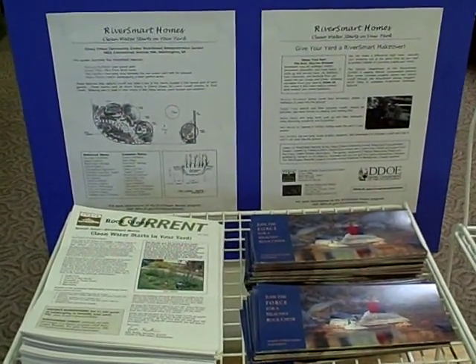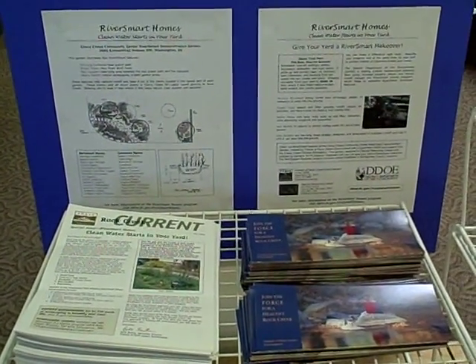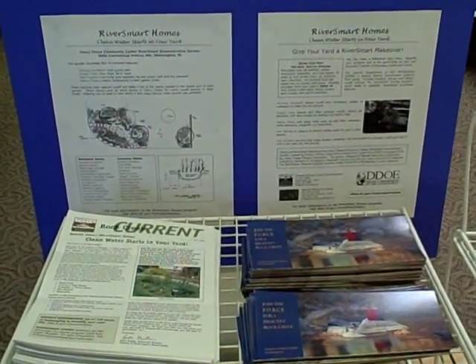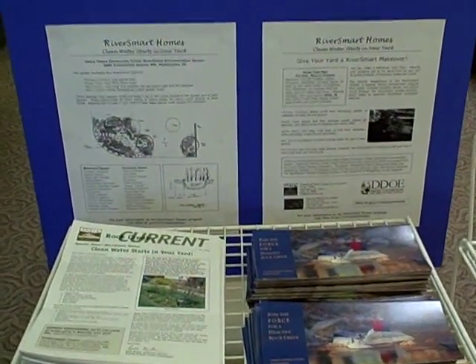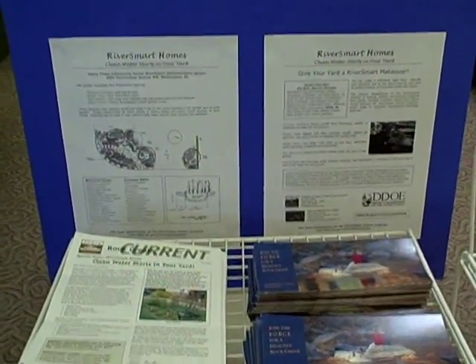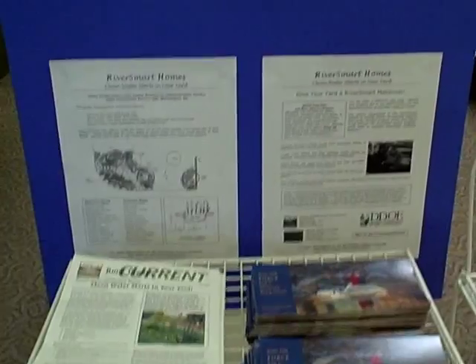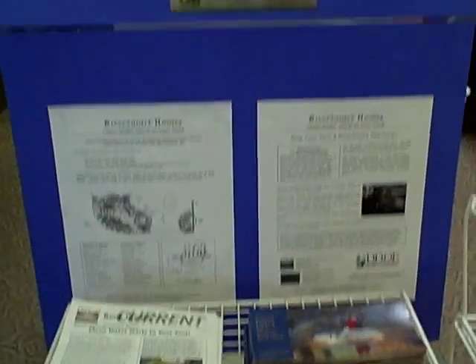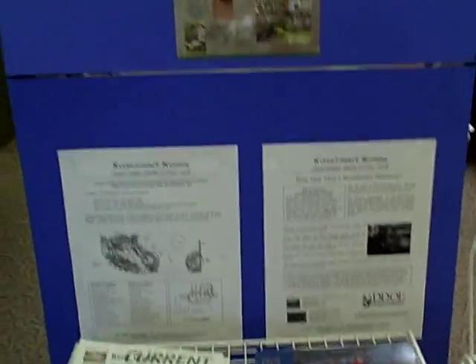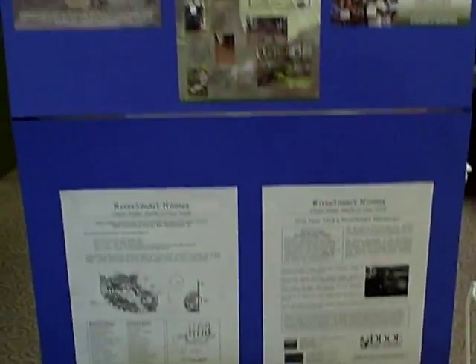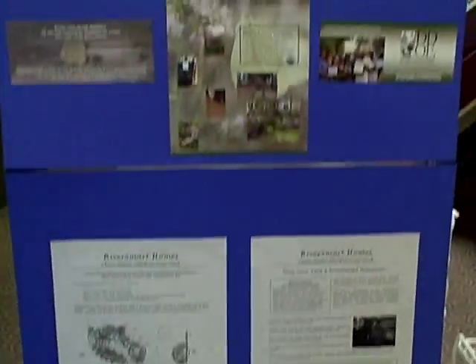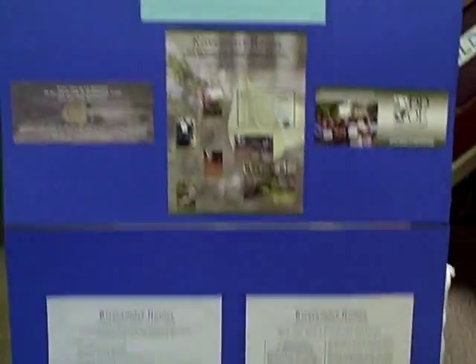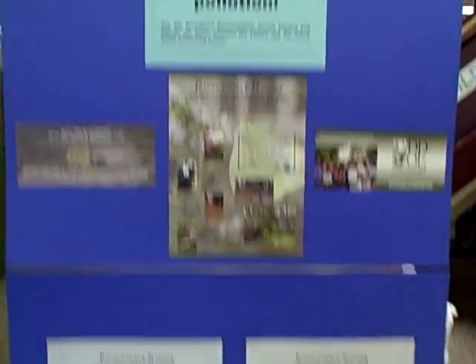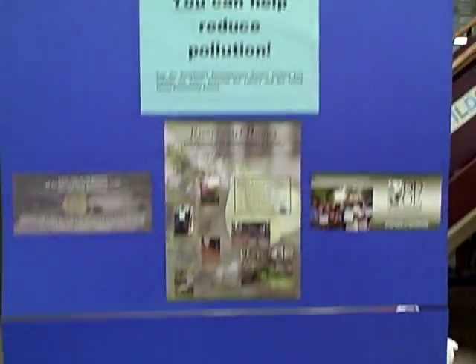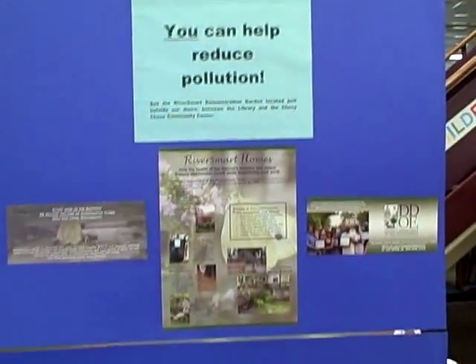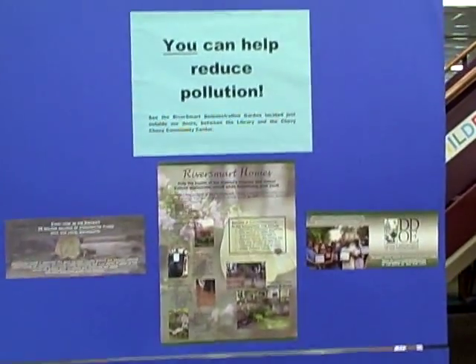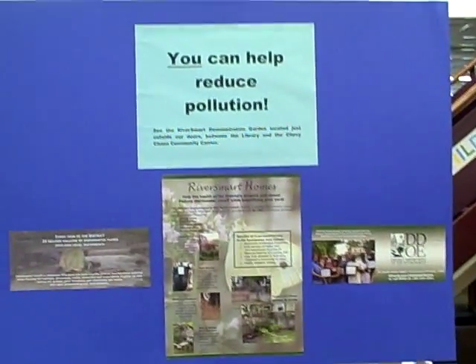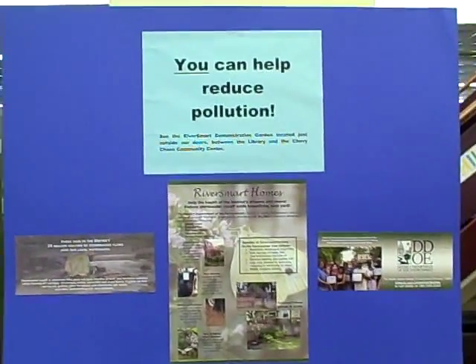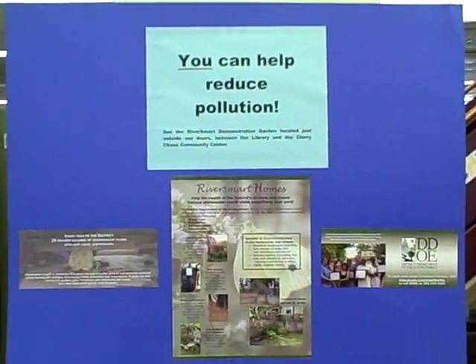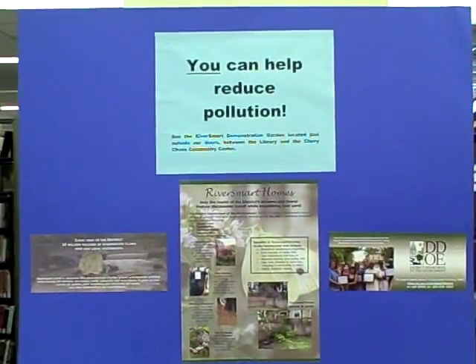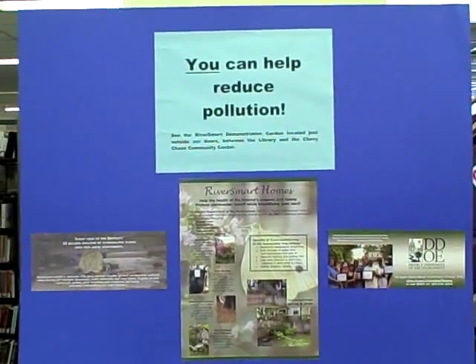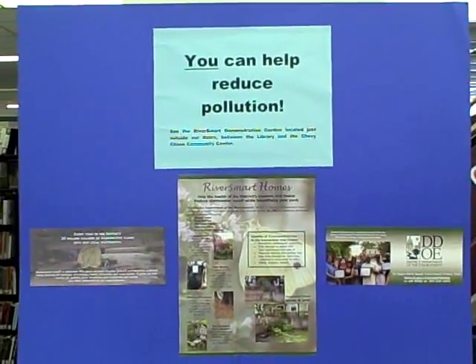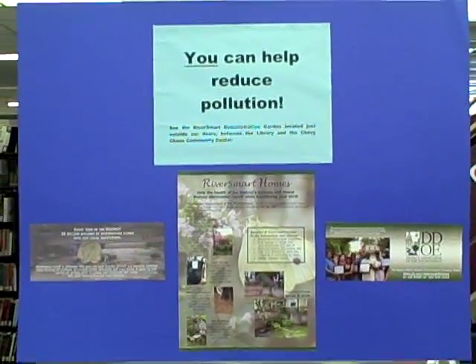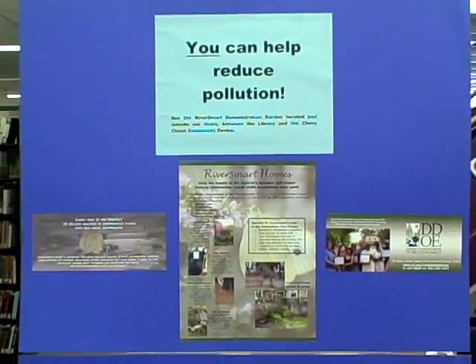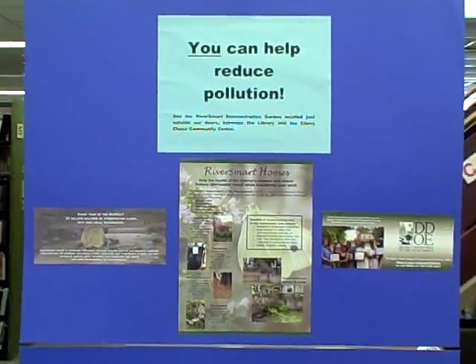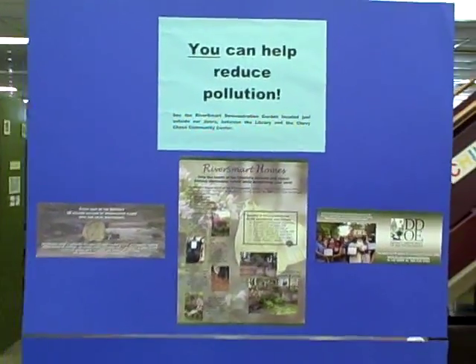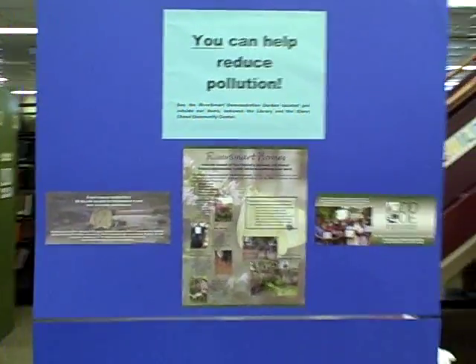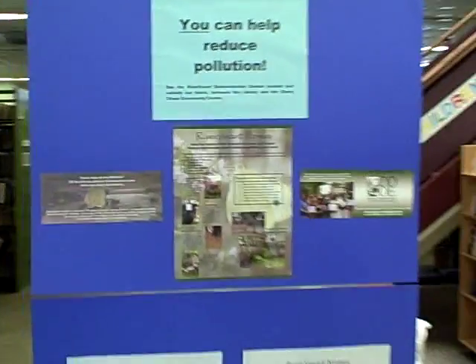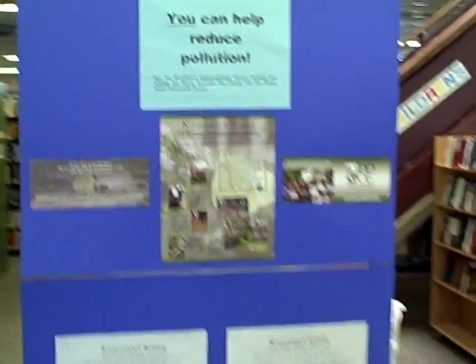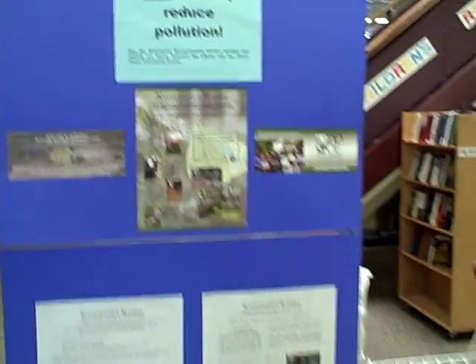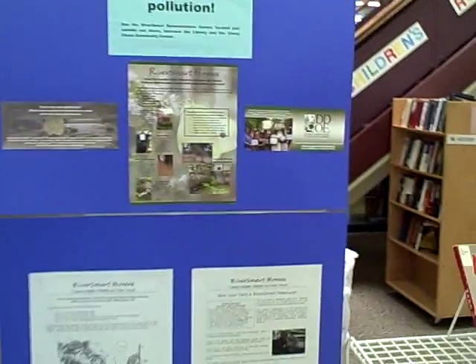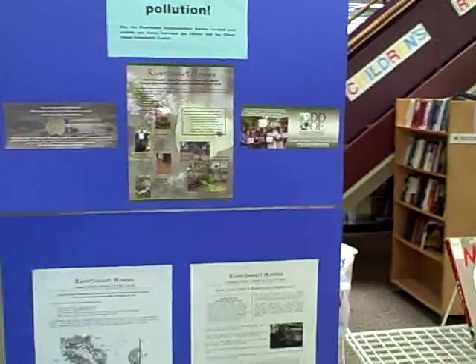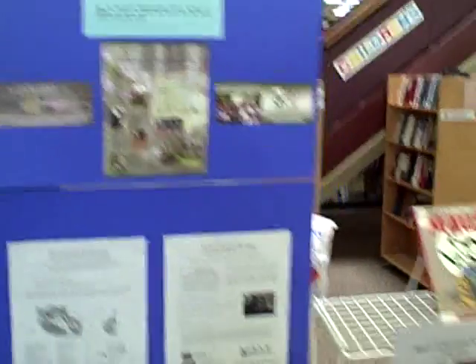A rain garden can reduce water pollution in our area, so we hope you'll come by and get this wonderful information to learn how to protect our environment.